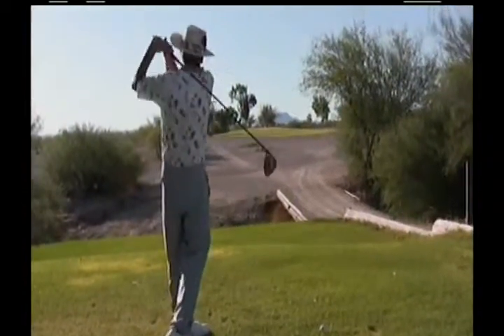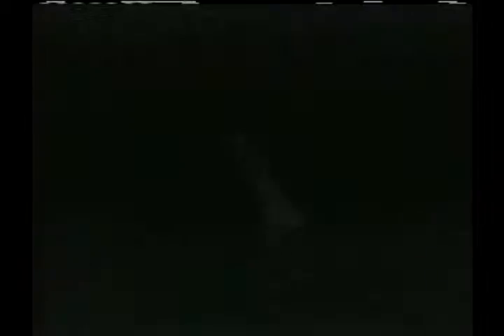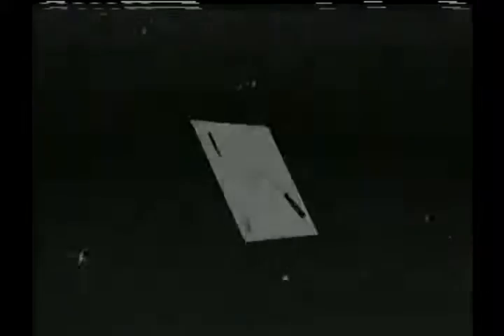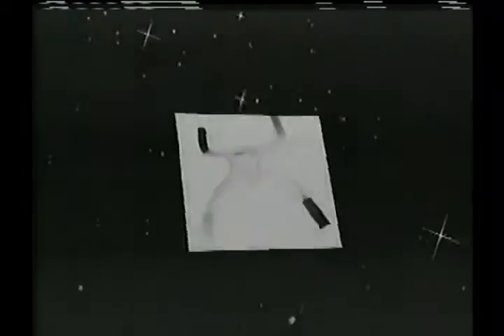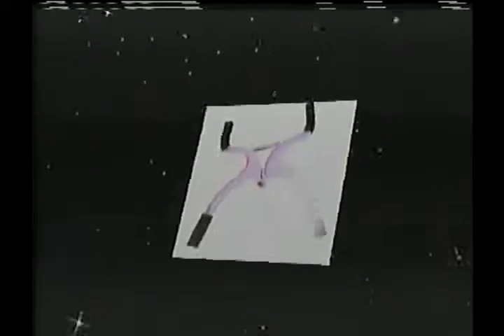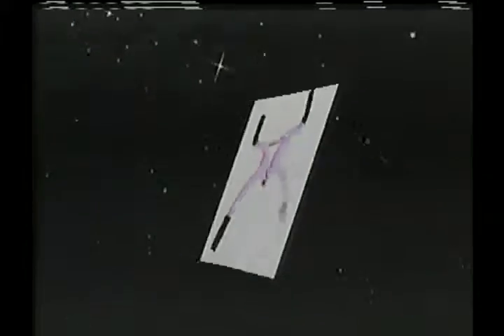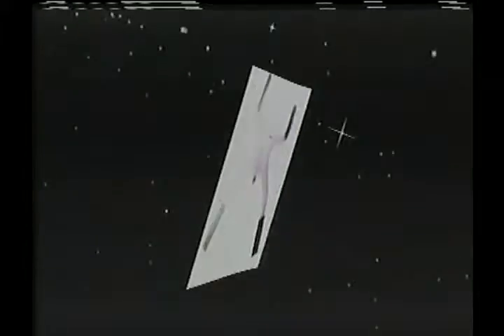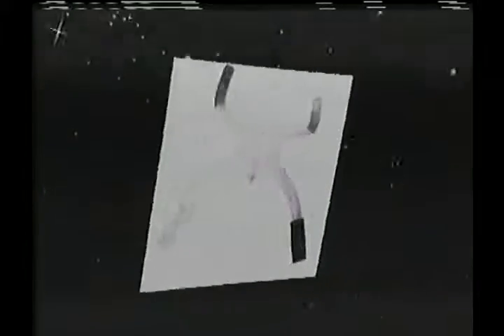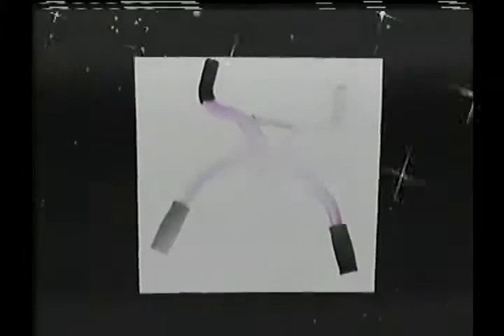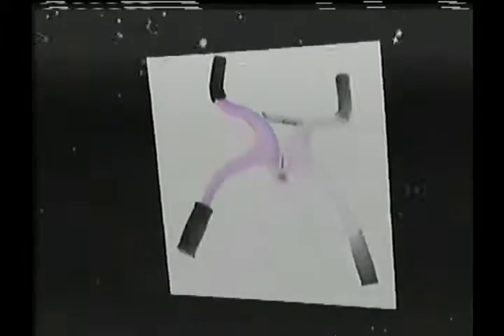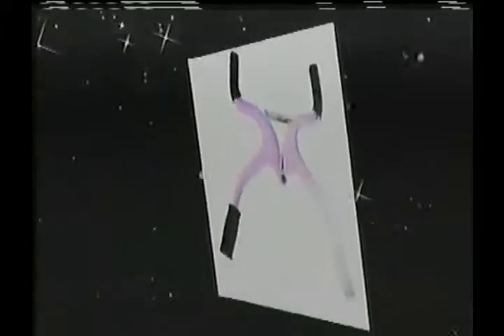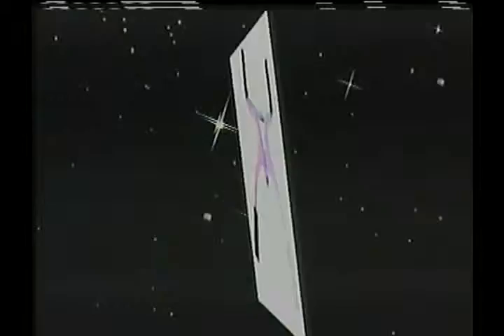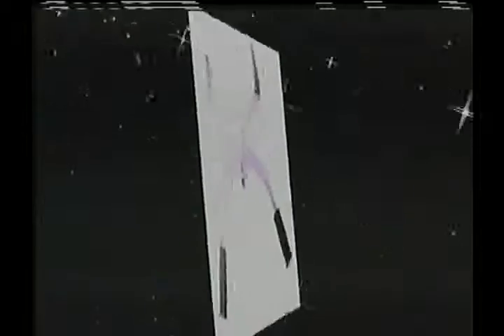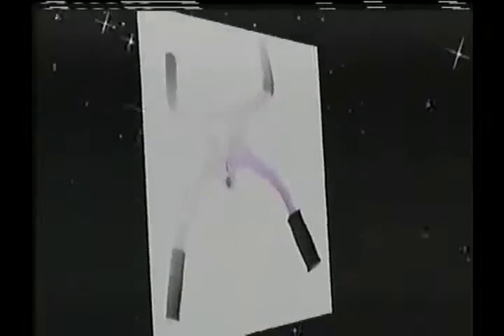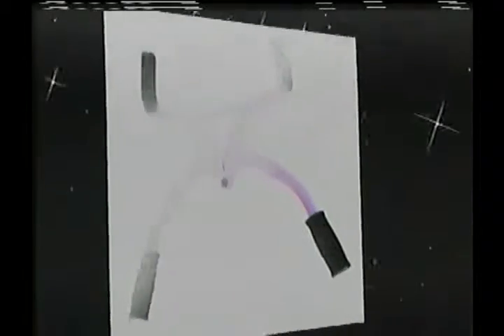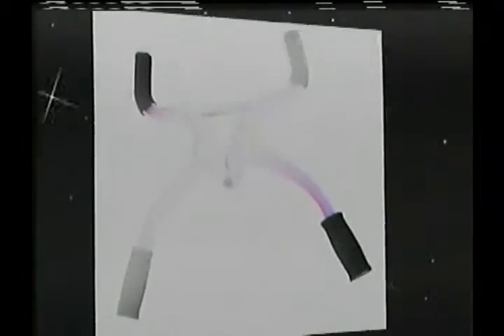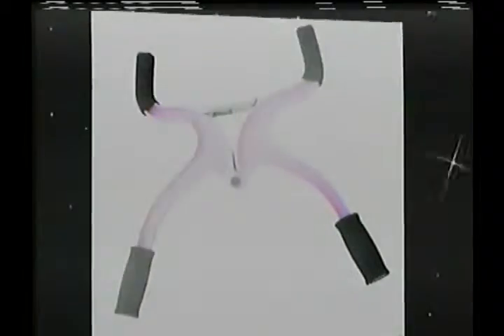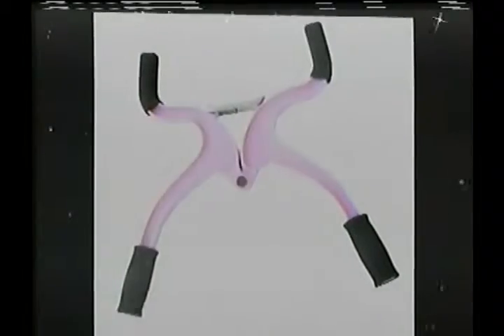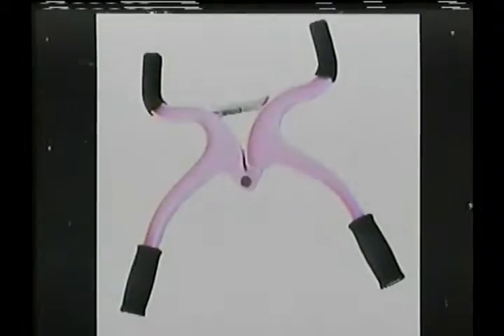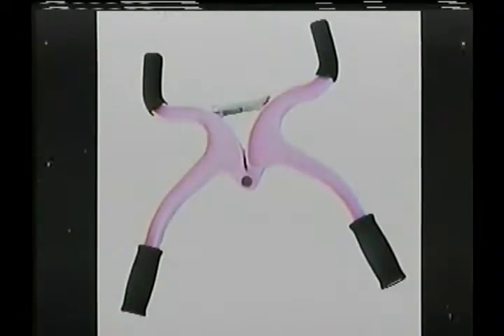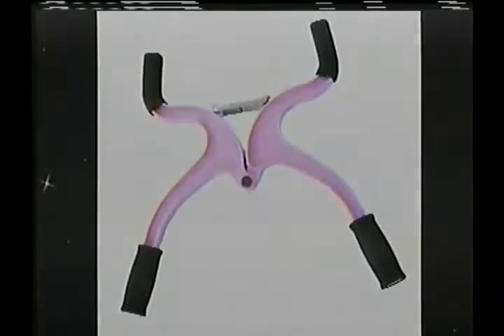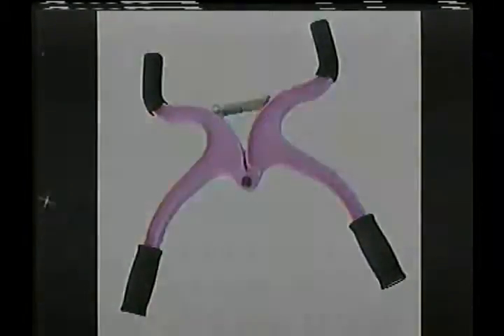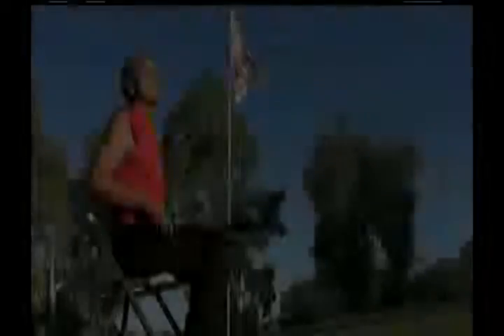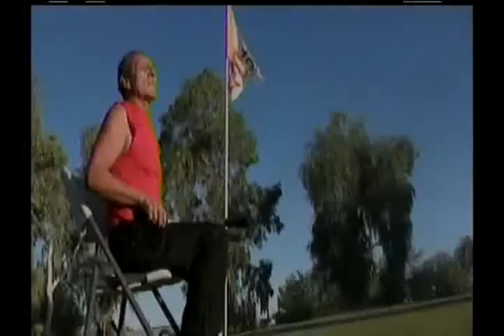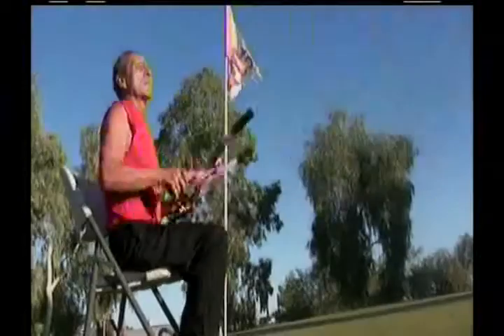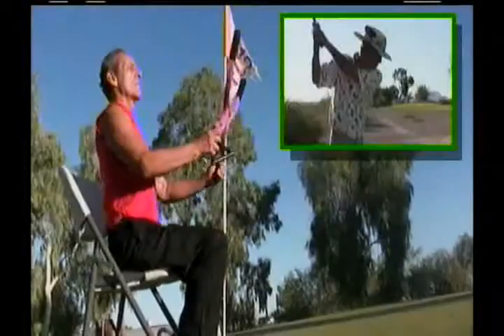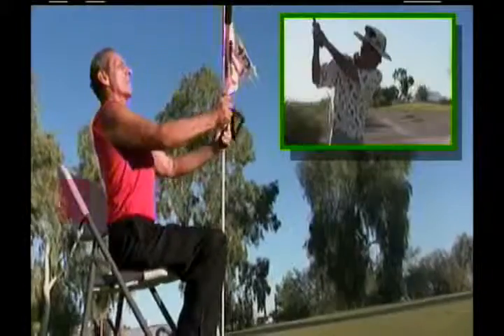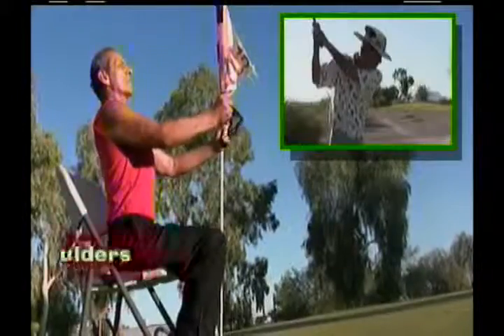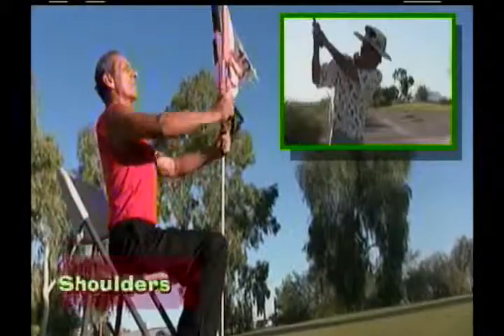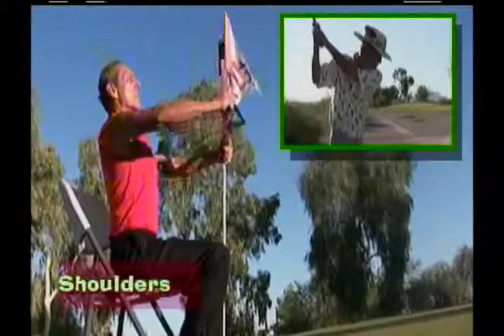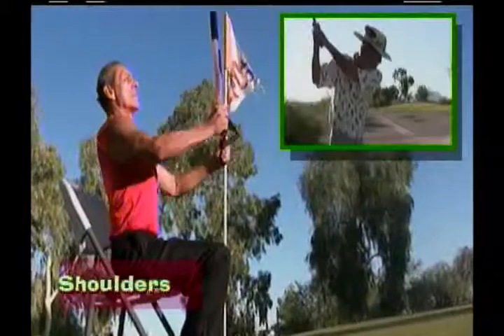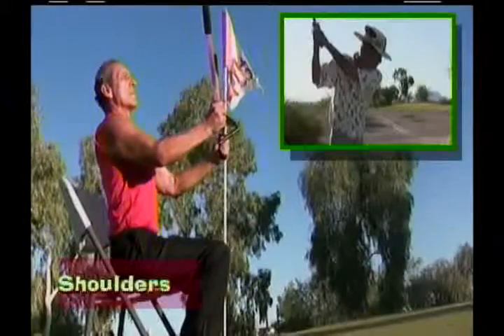Ultra Gym Plus simplifies the strengthening of your golf swing muscles, which will greatly improve your golf game.